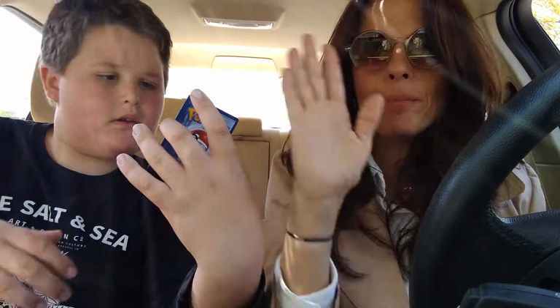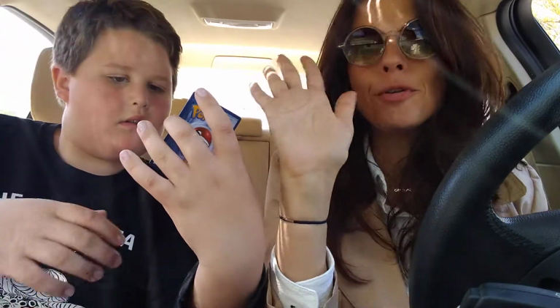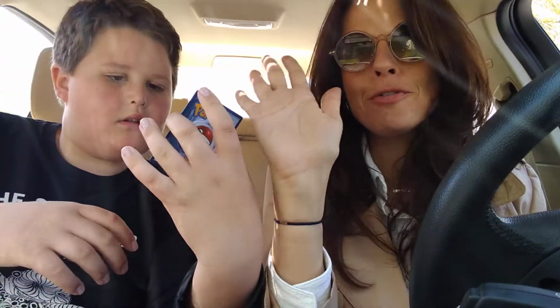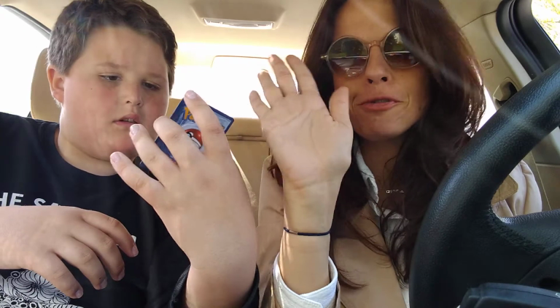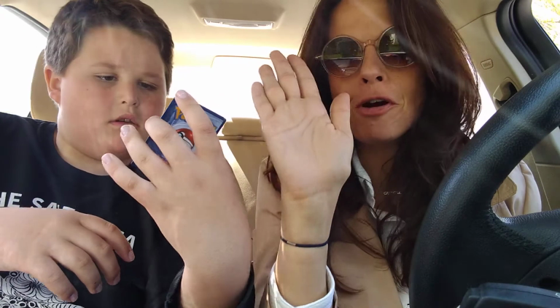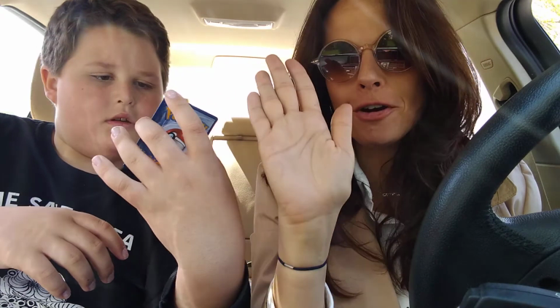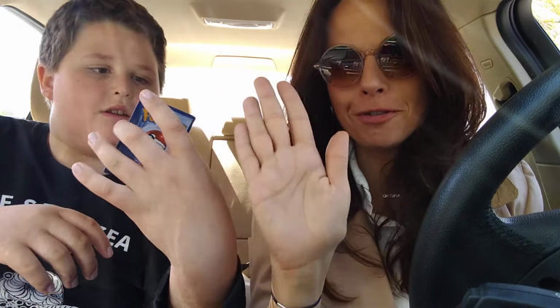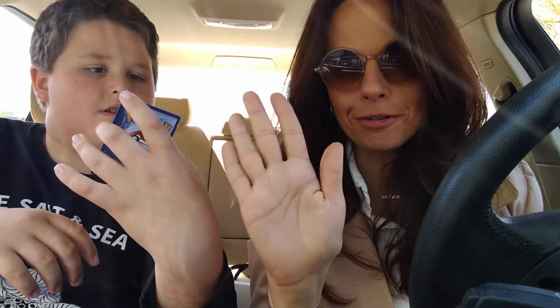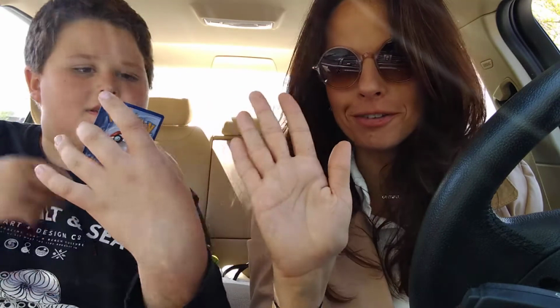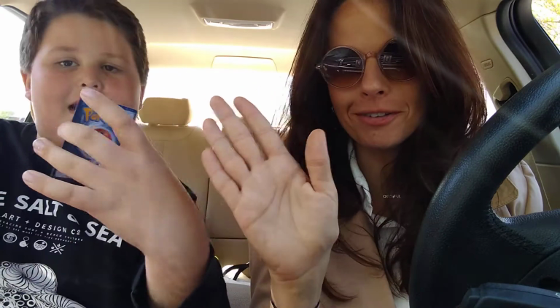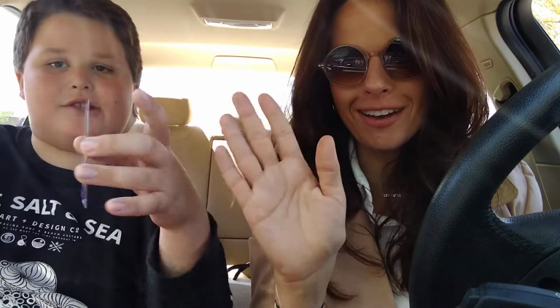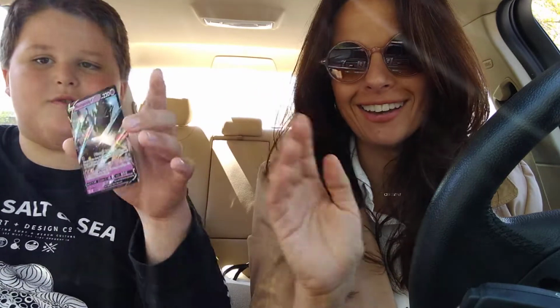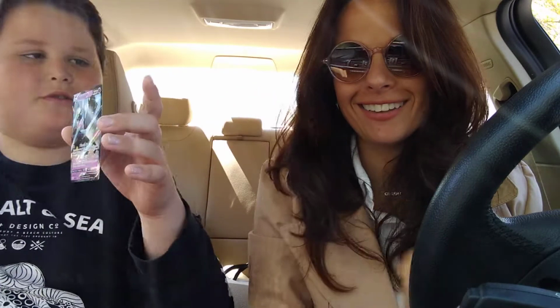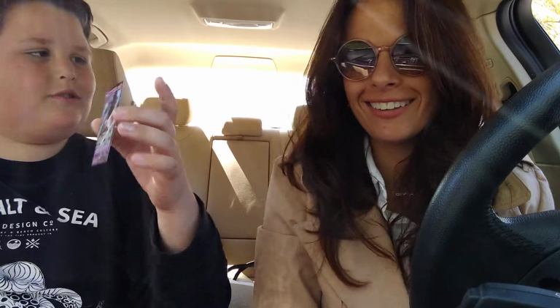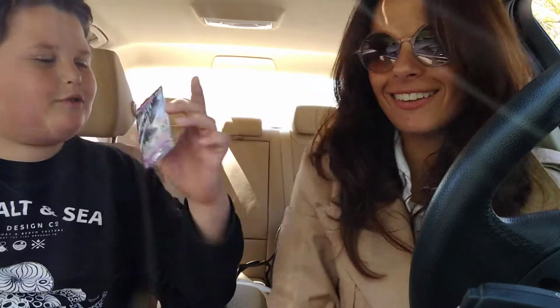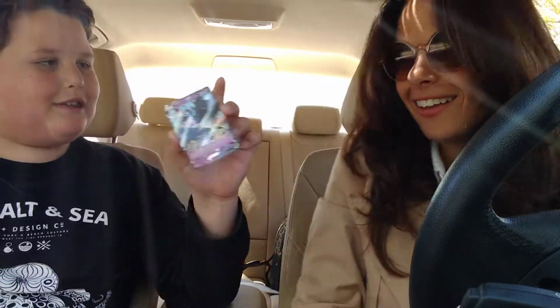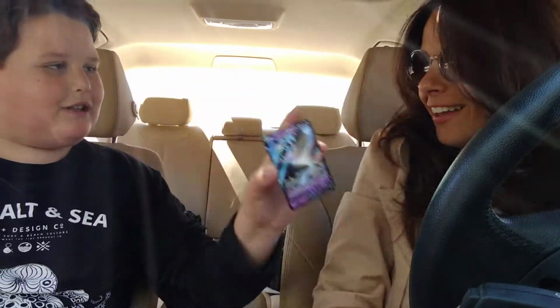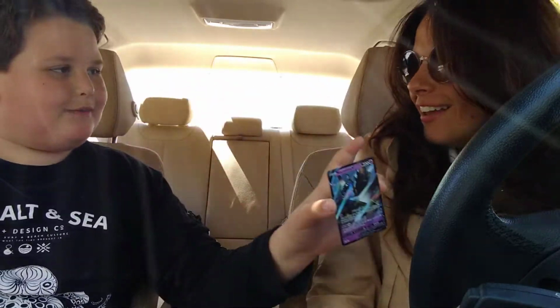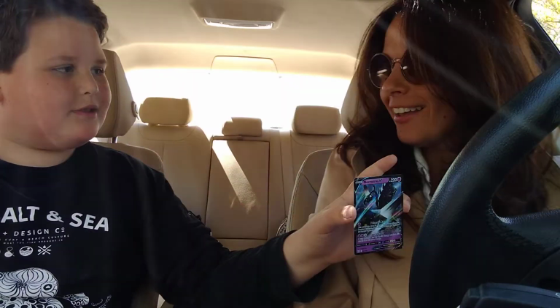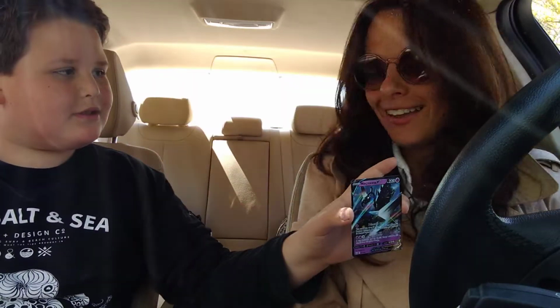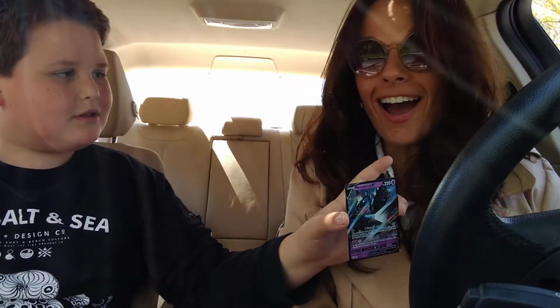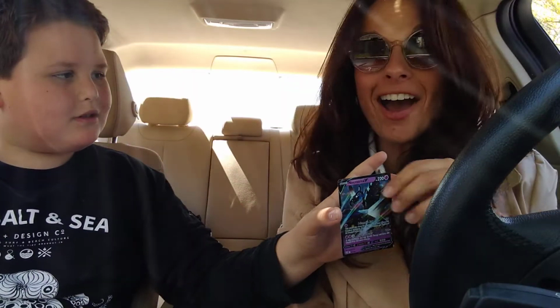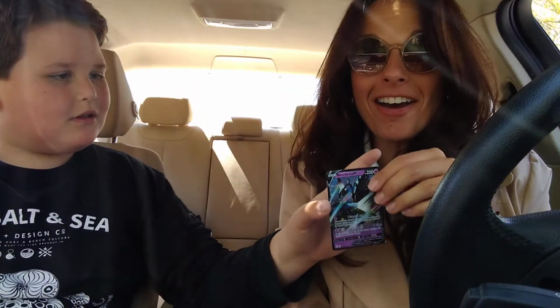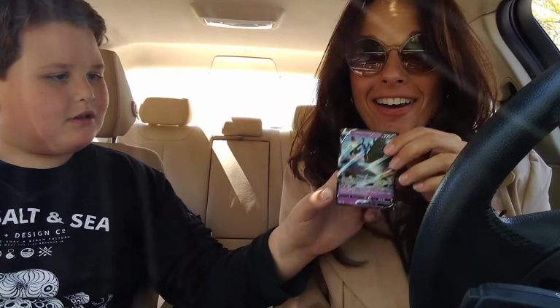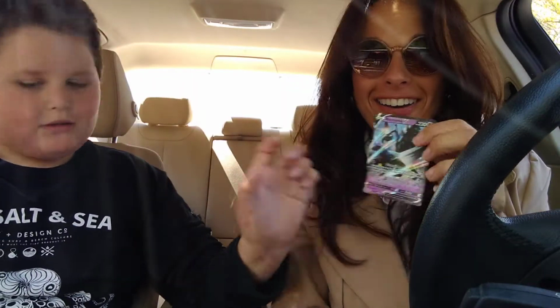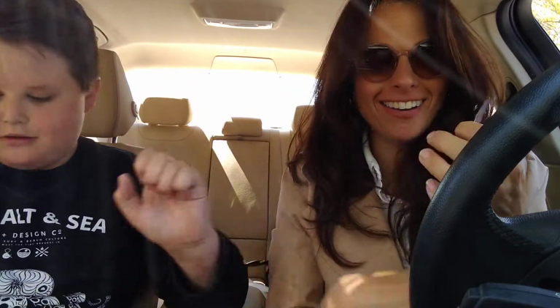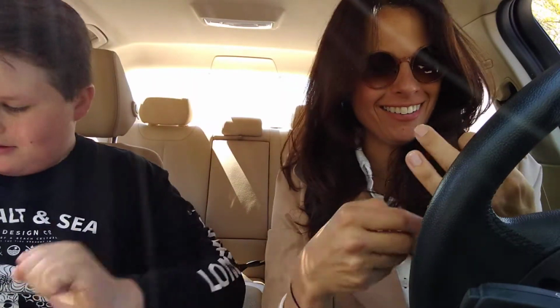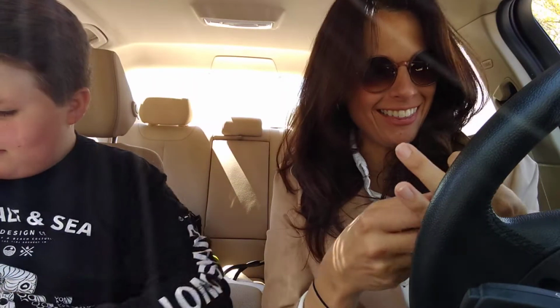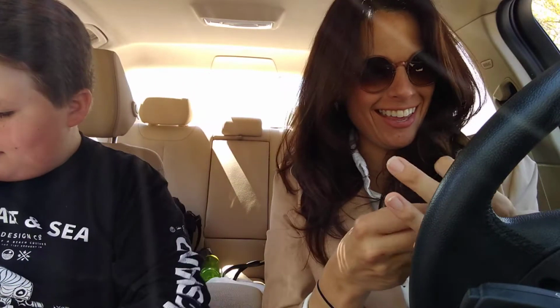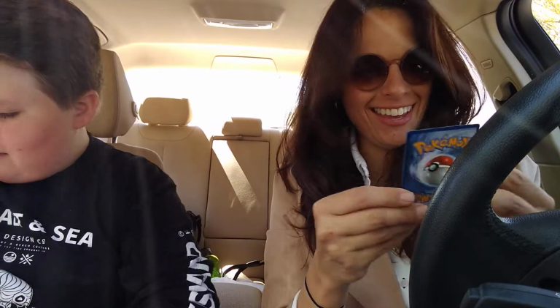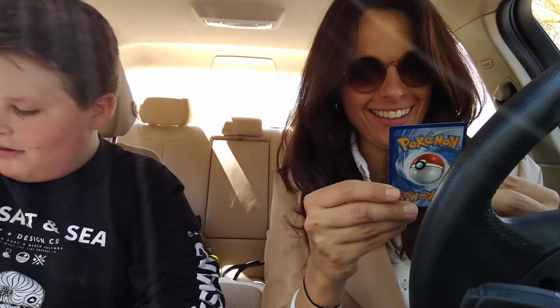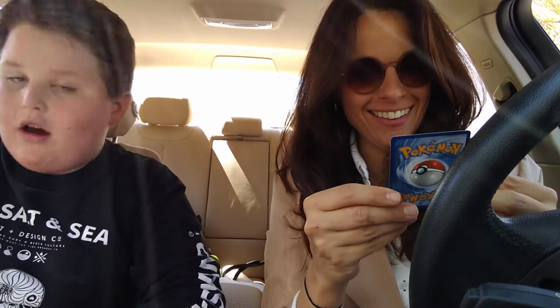I pulled a cool card, folks. You get to keep this. Oh, thank you!